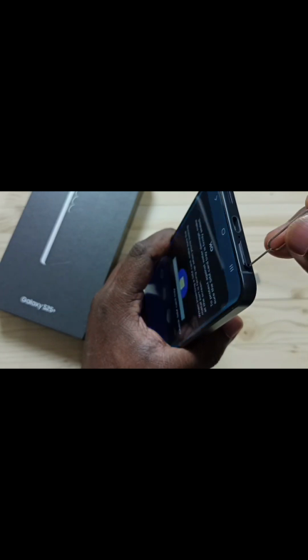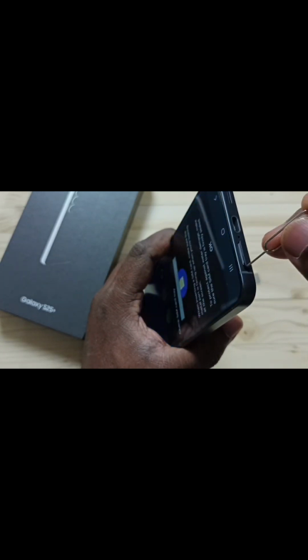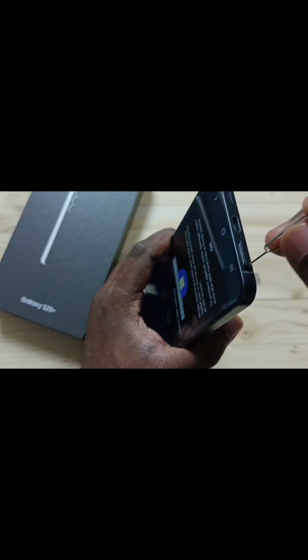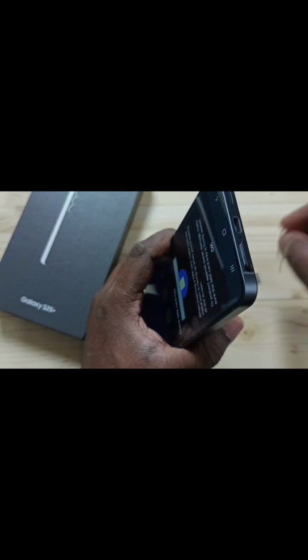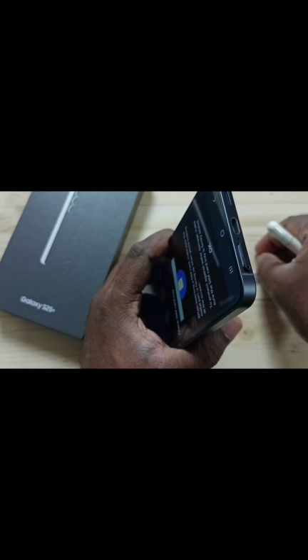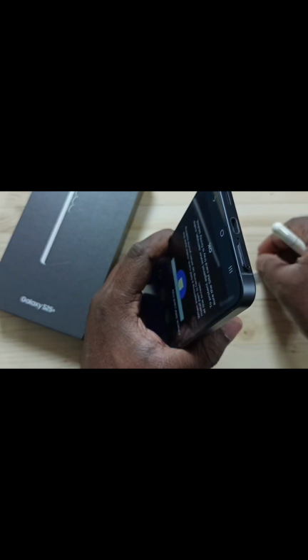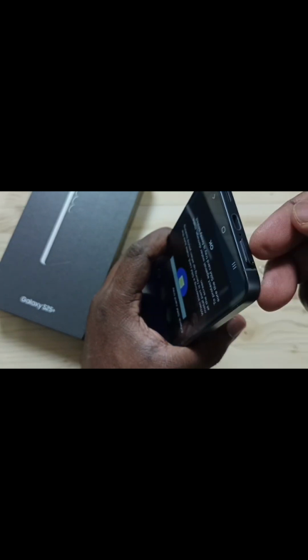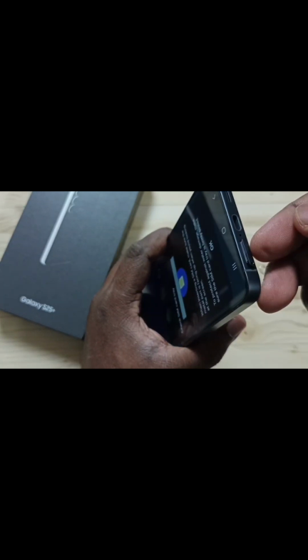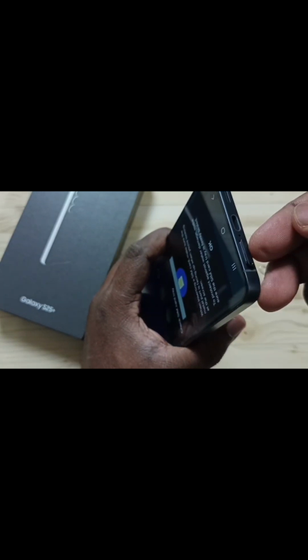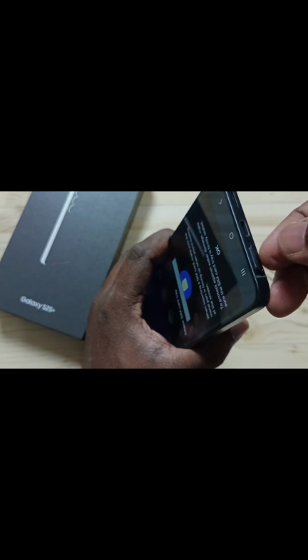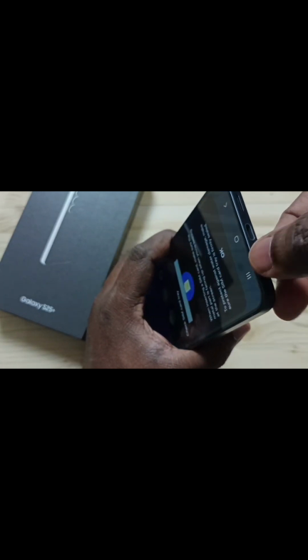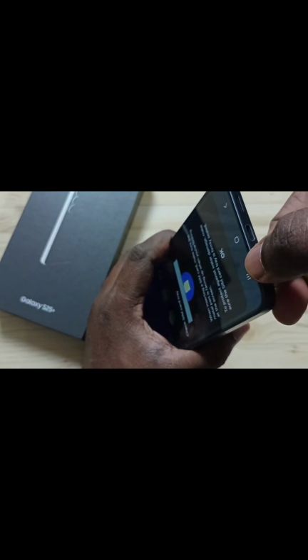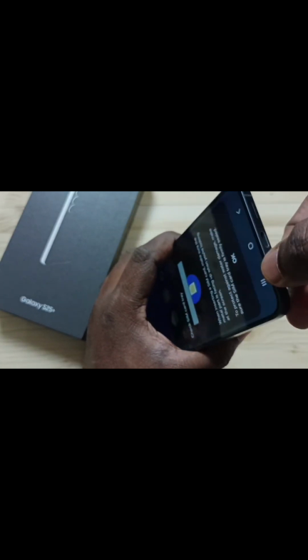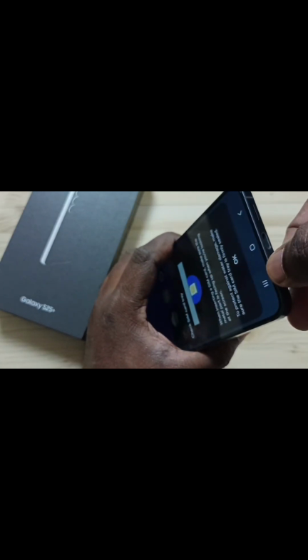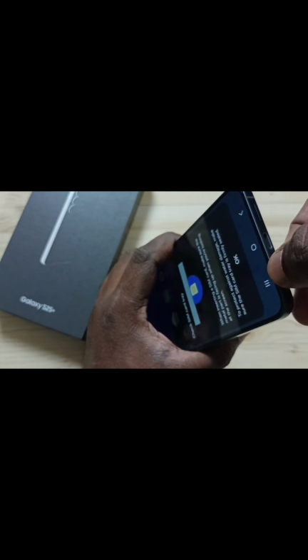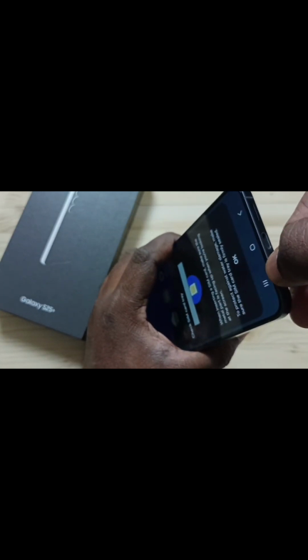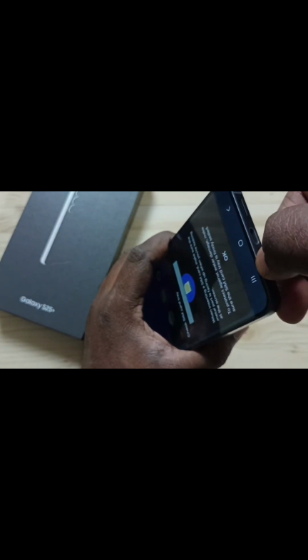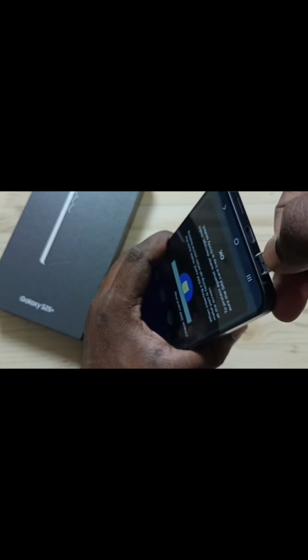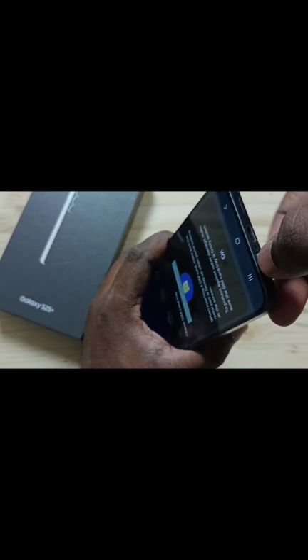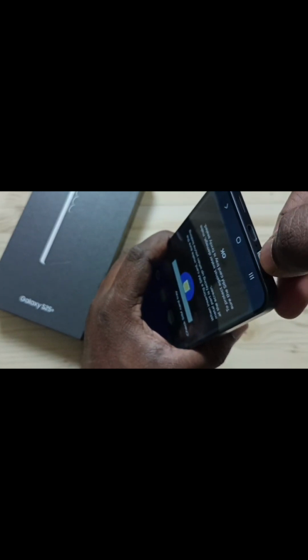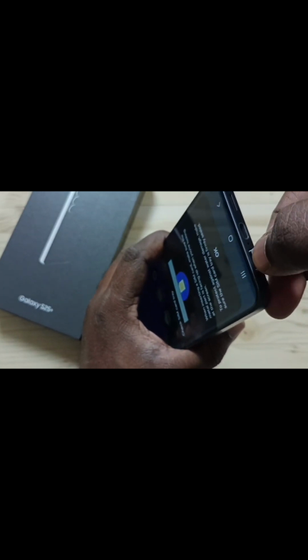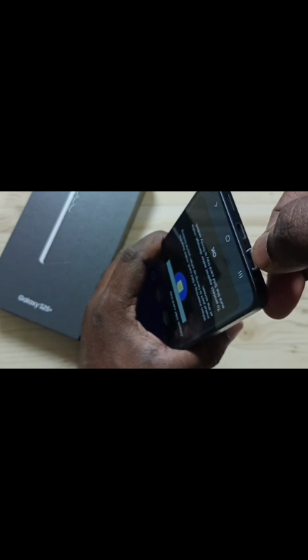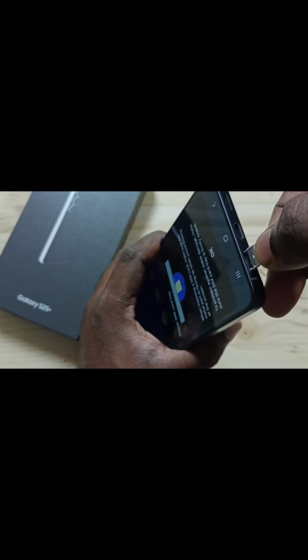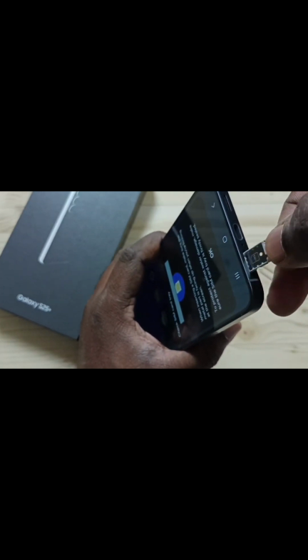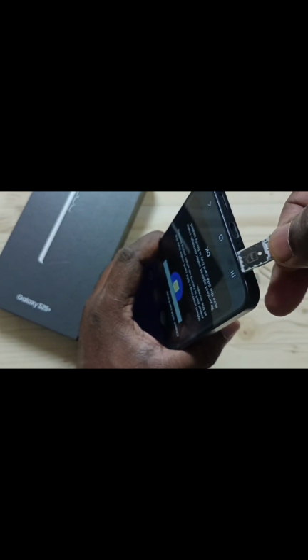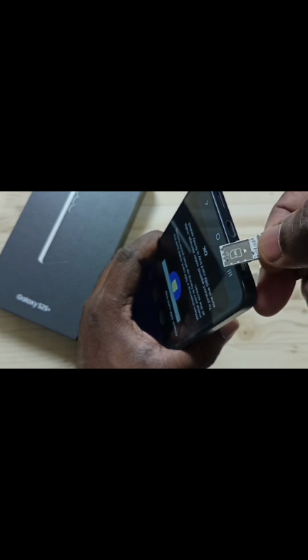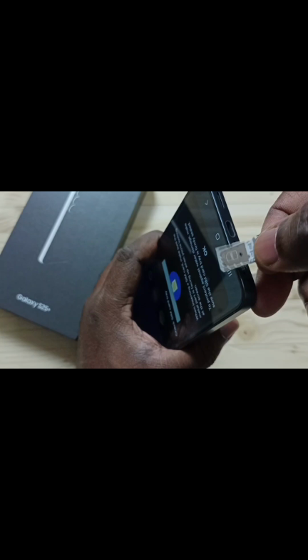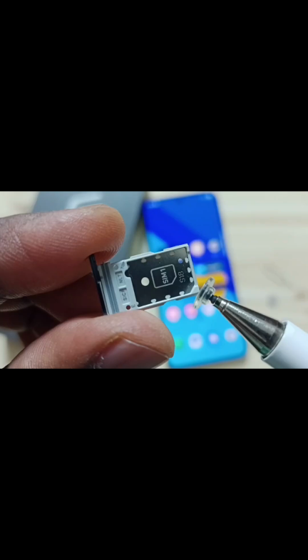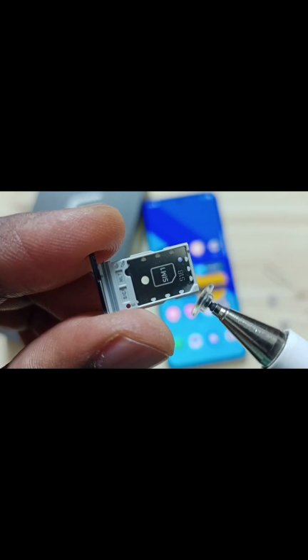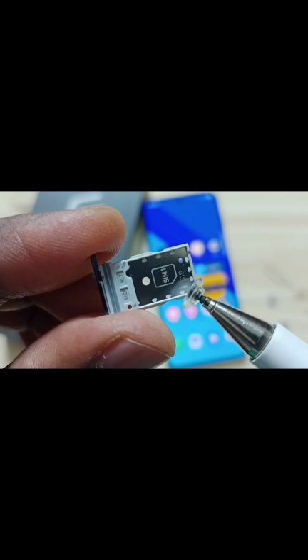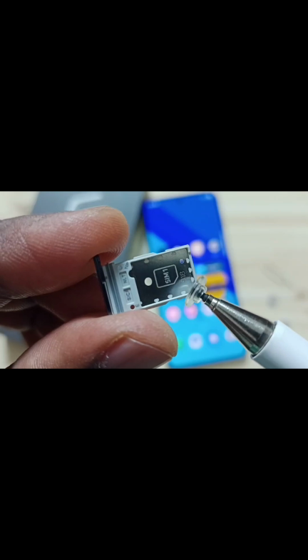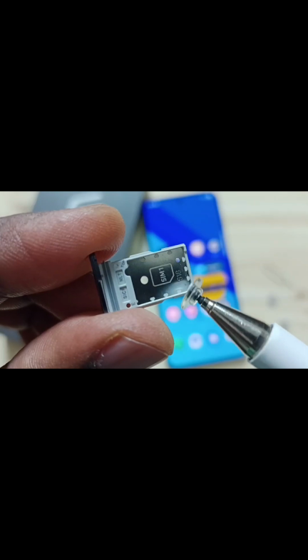Now we can remove this sim tray. Let me remove this sim tray. See, this is the sim tray.